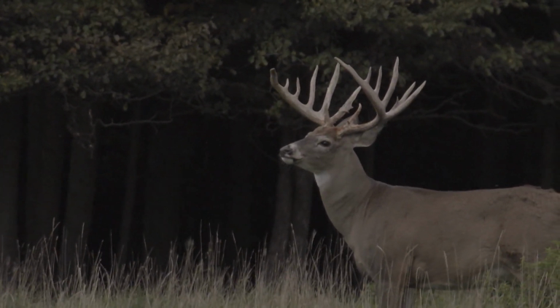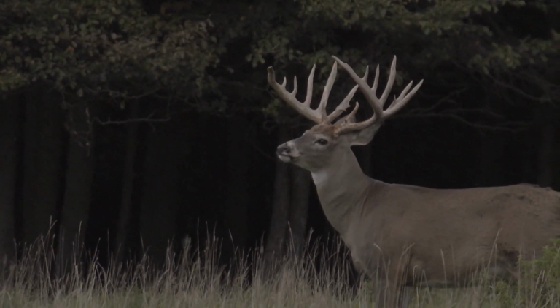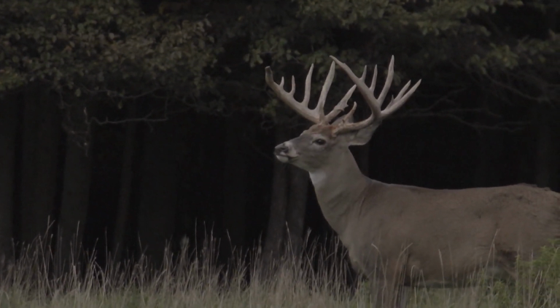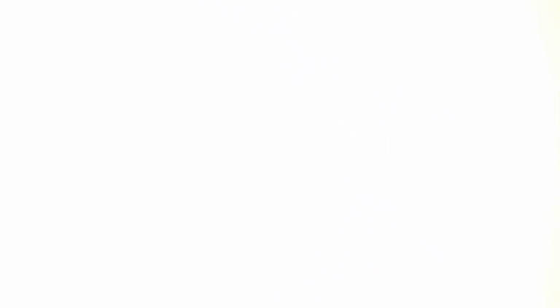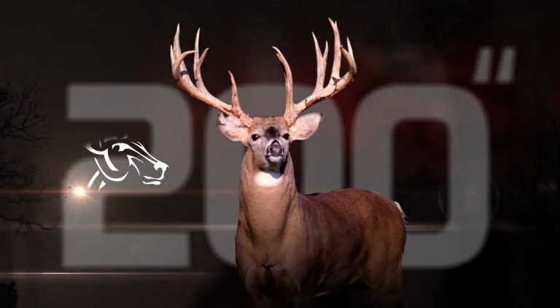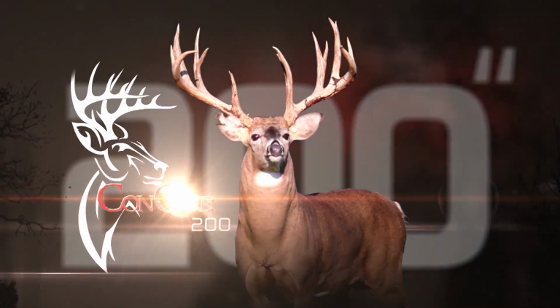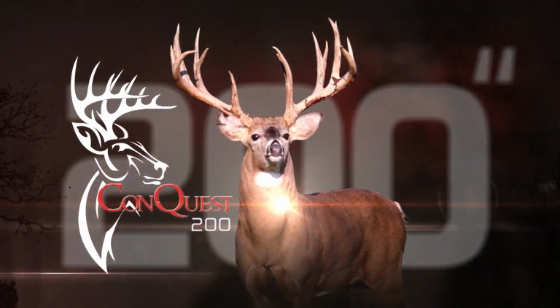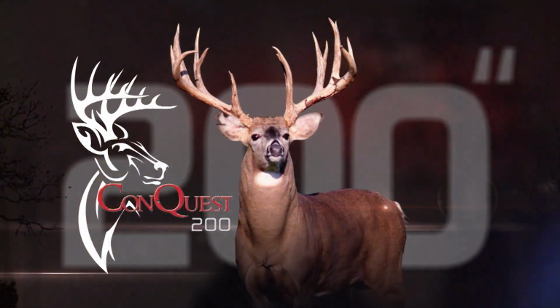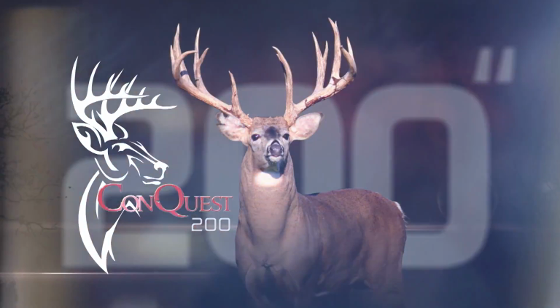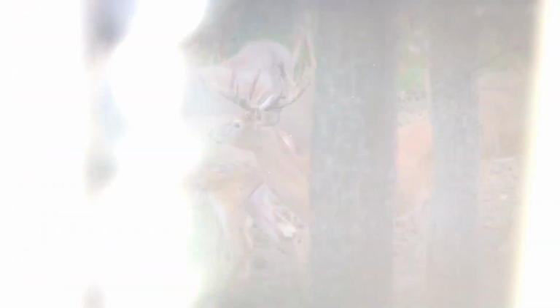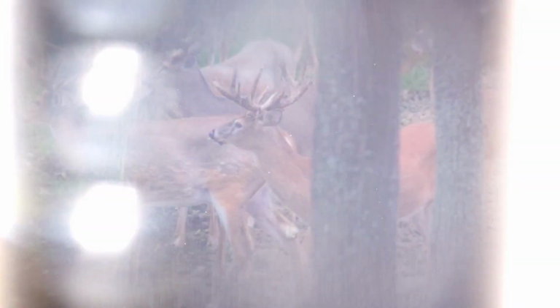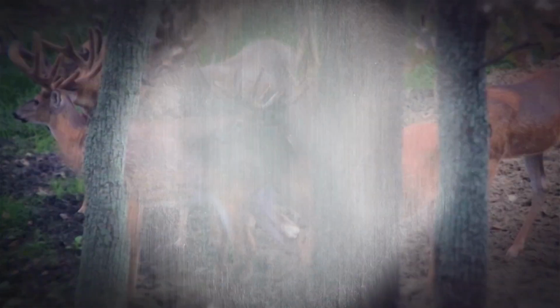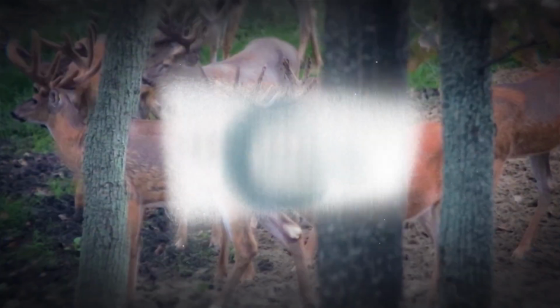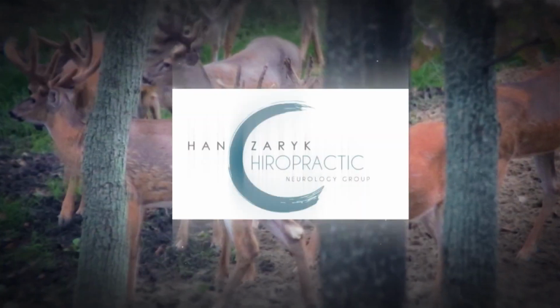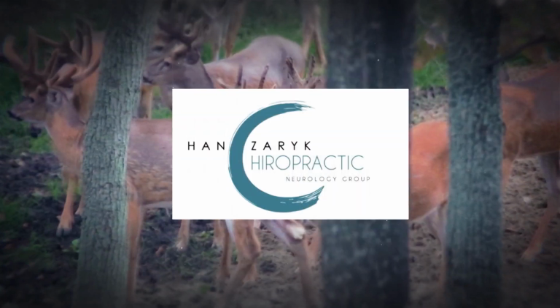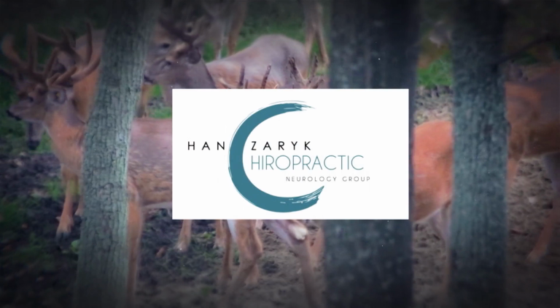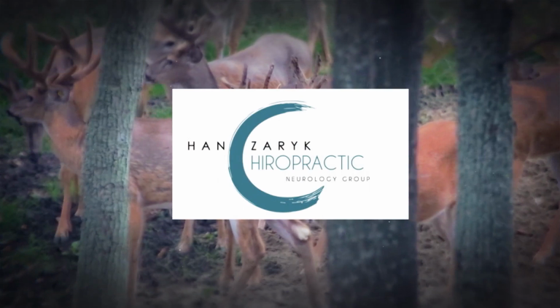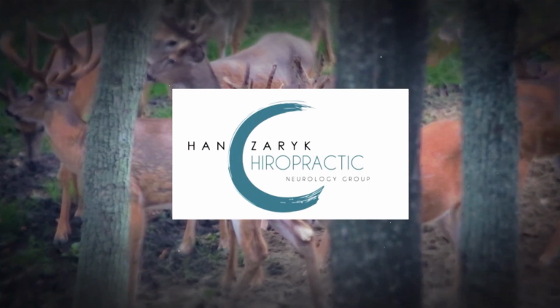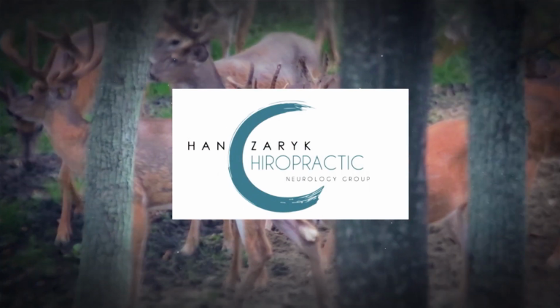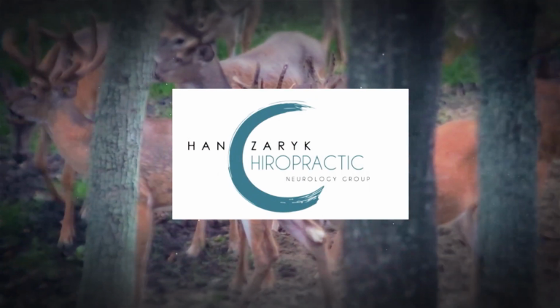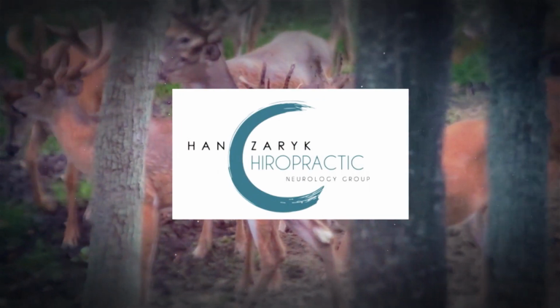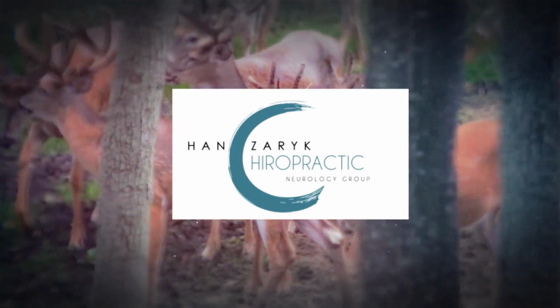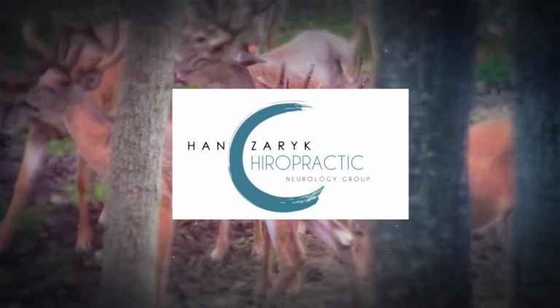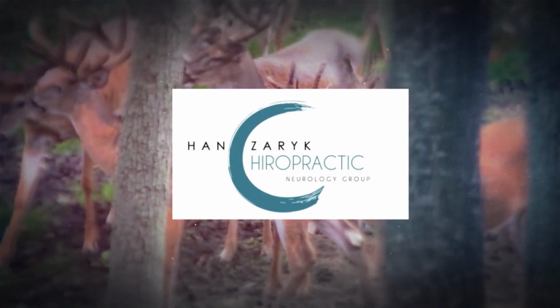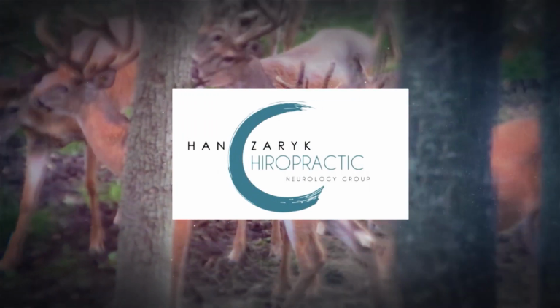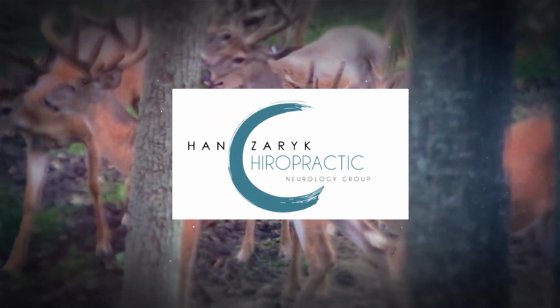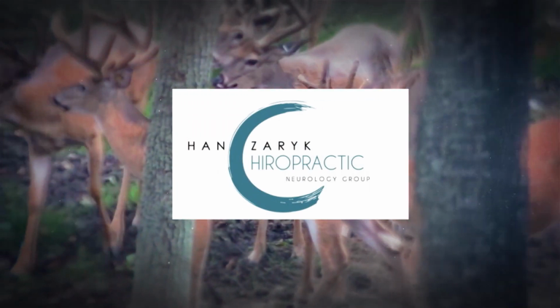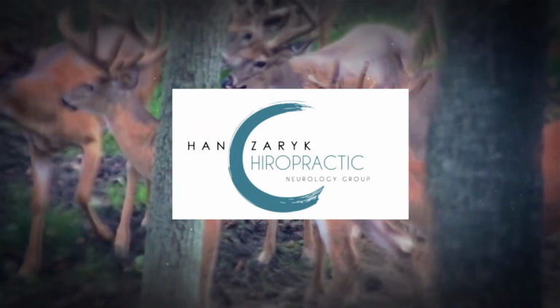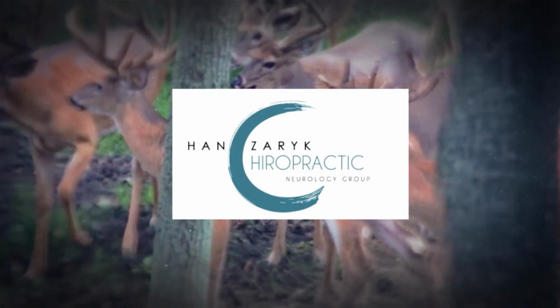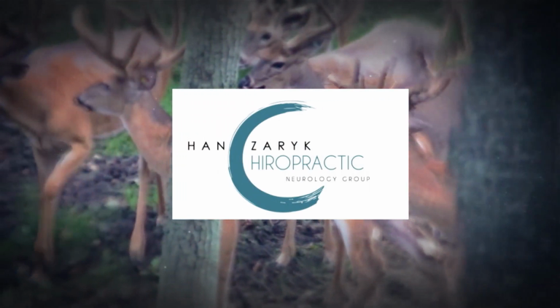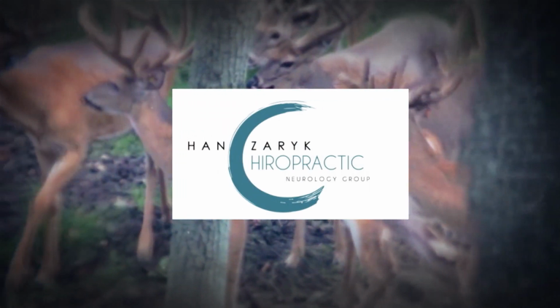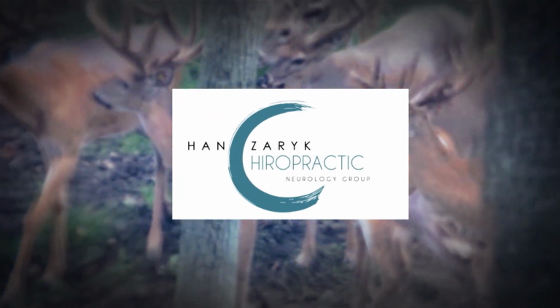This segment was brought to you by Henchart Chiropractic — we get your back in the game.